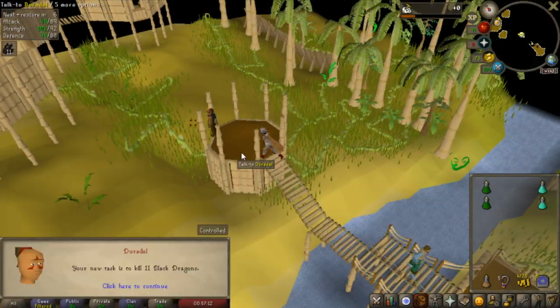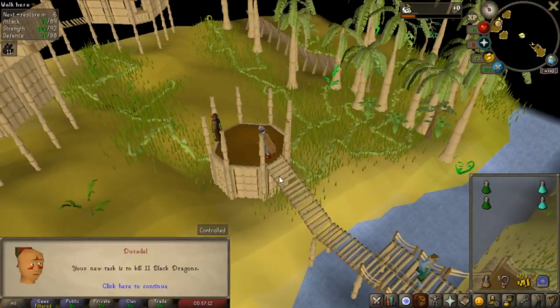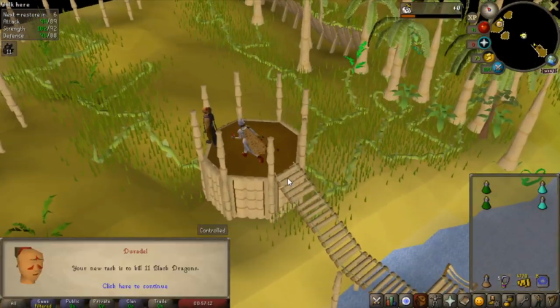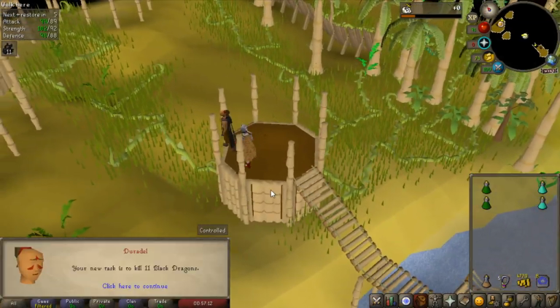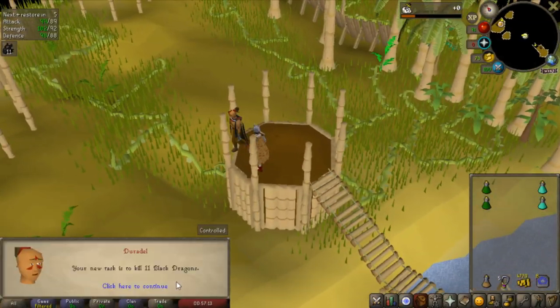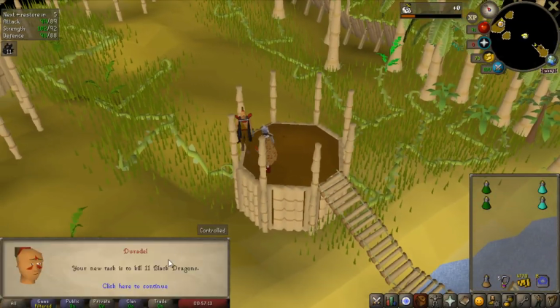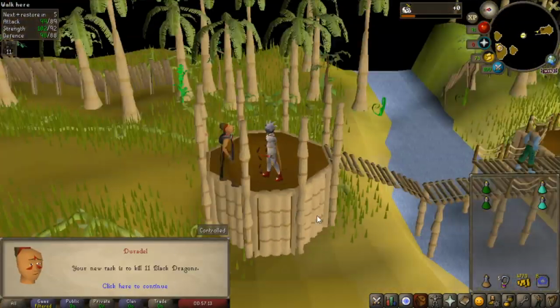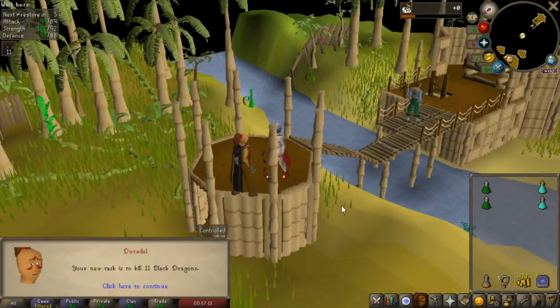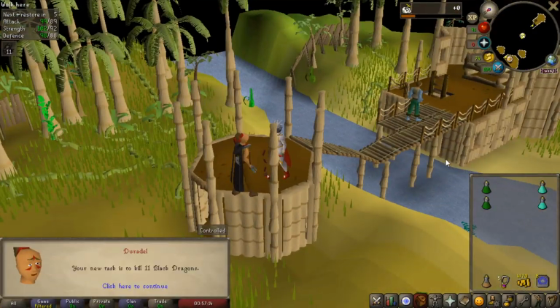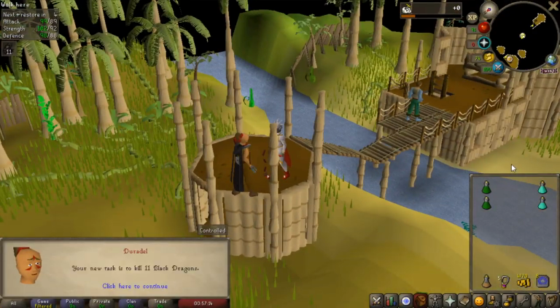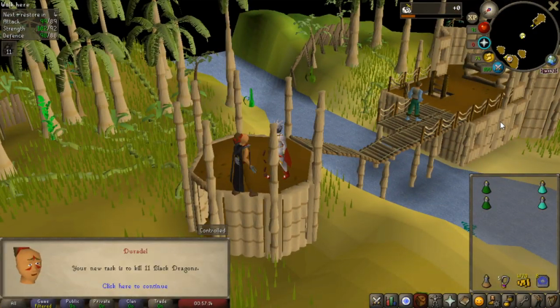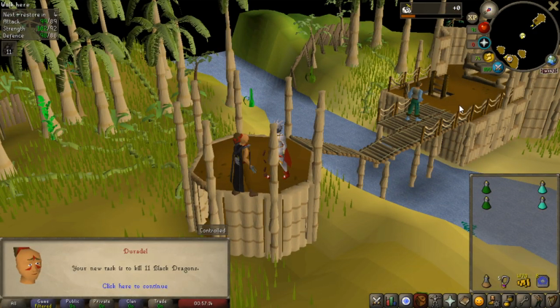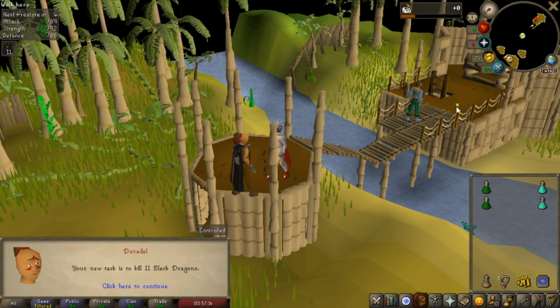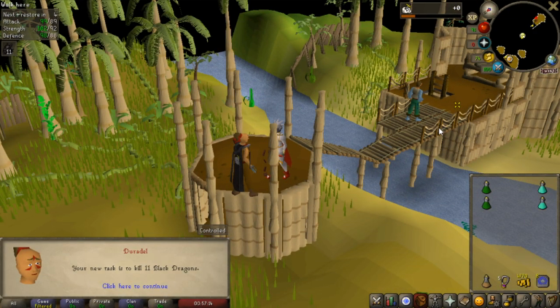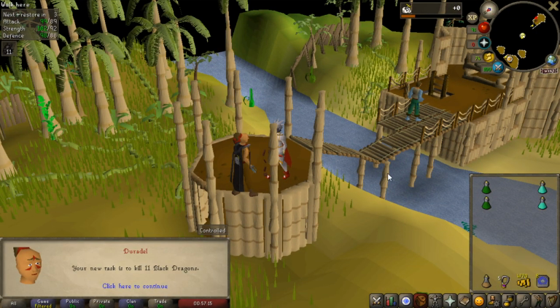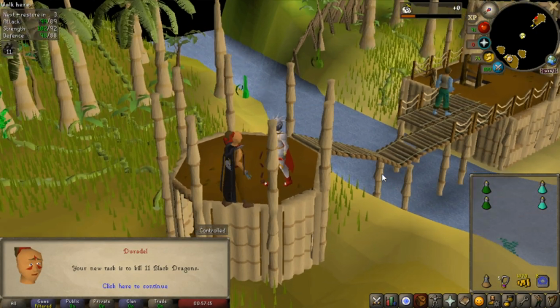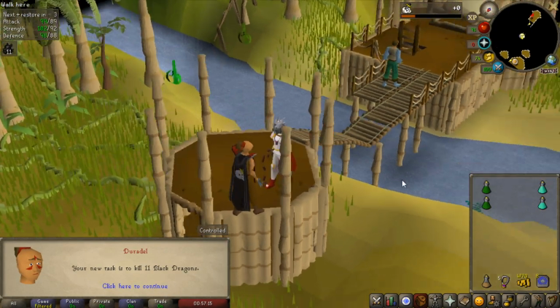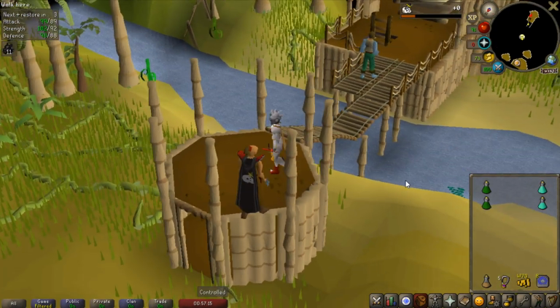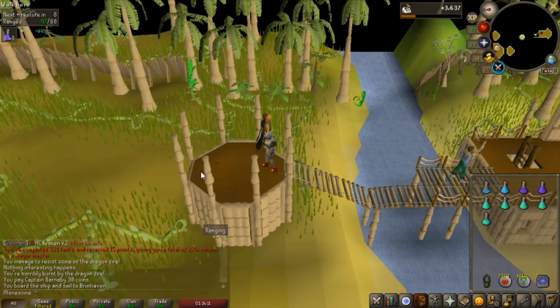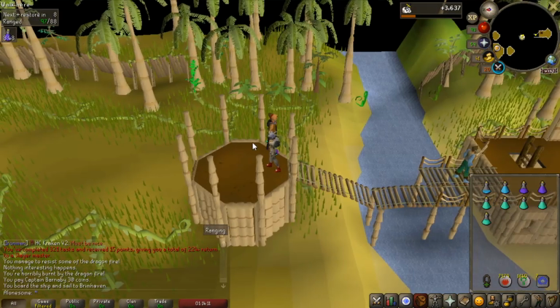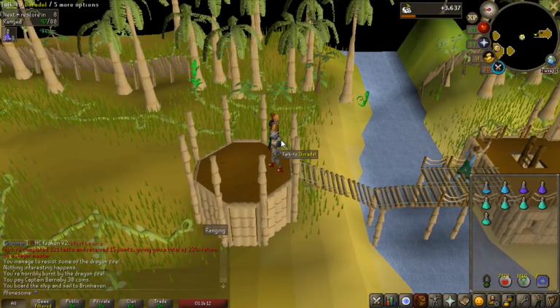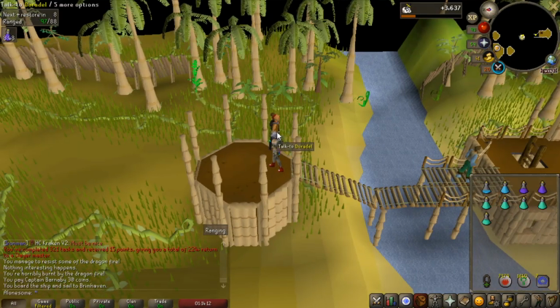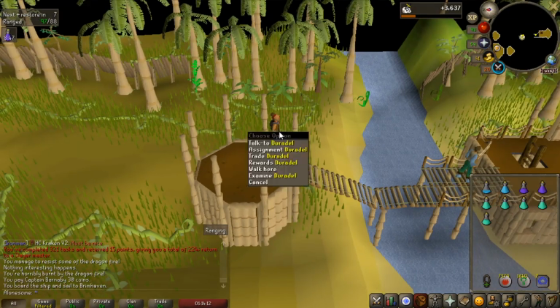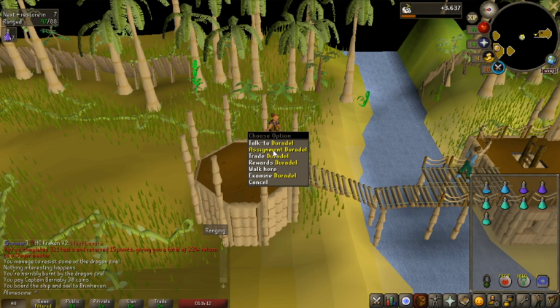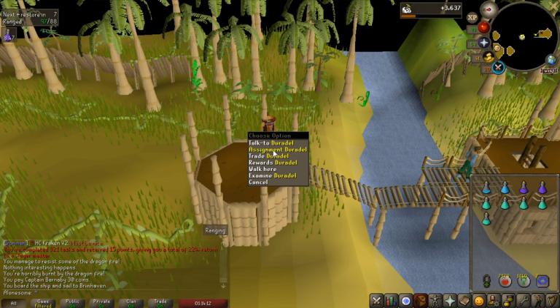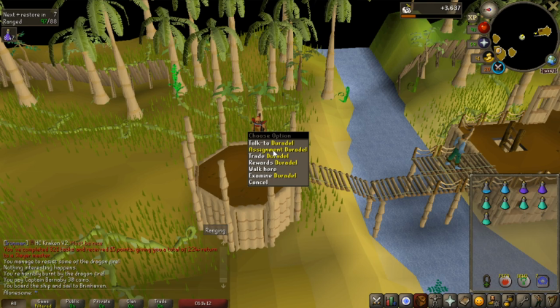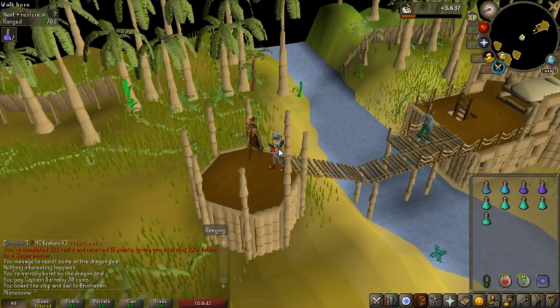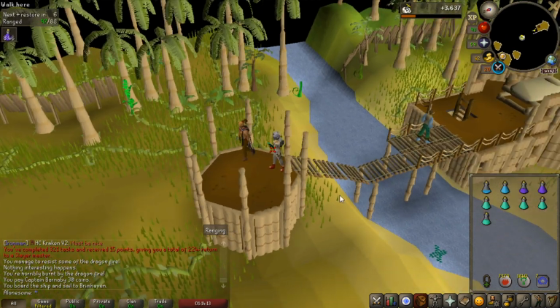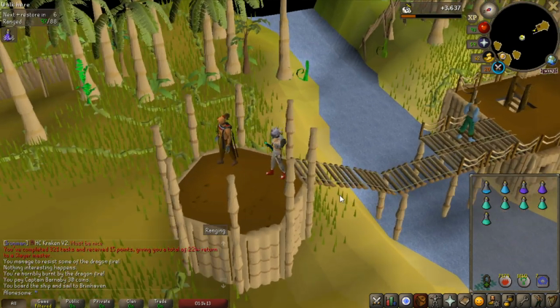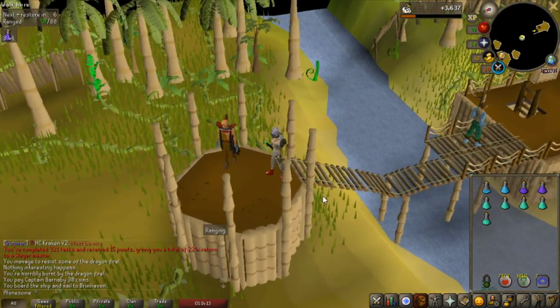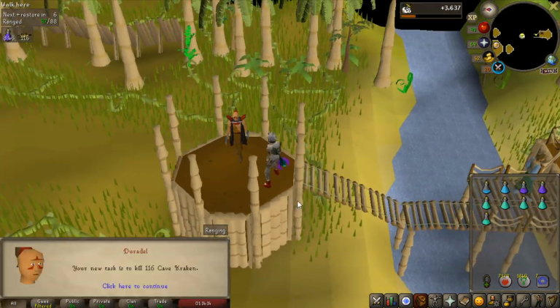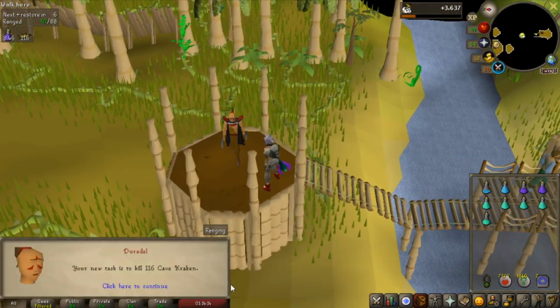First slayer assignment: black dragons, extremely easy to do. Of course, a very fast task and easy points. Let's get another one.